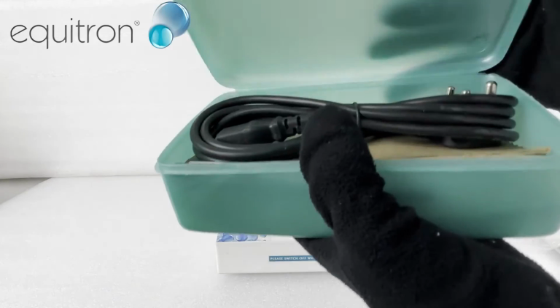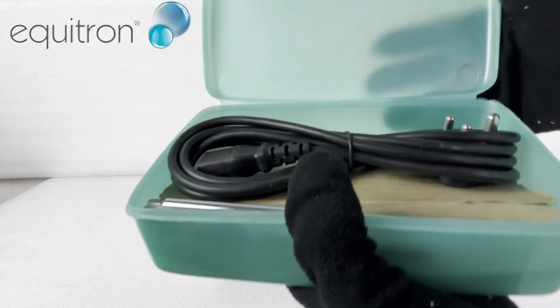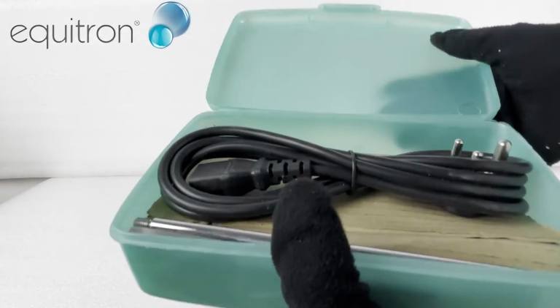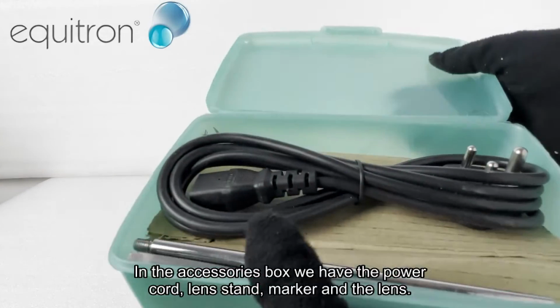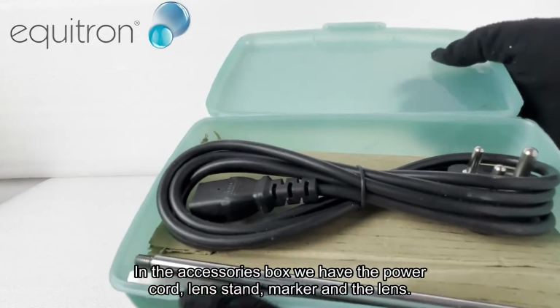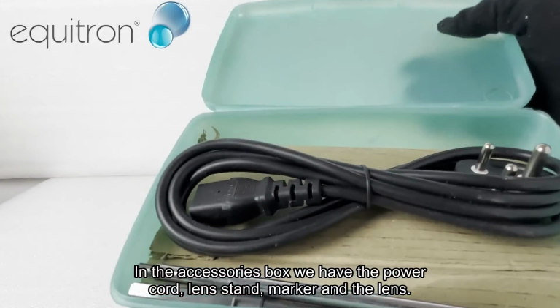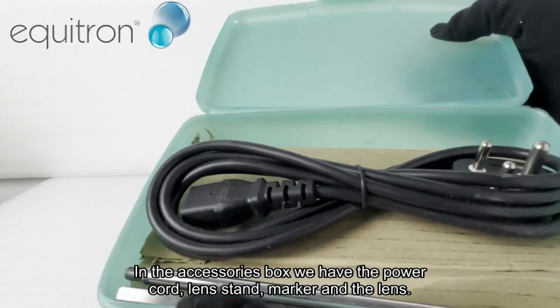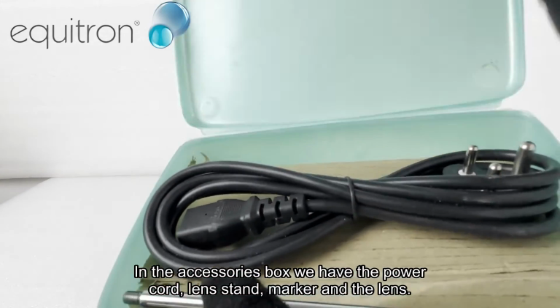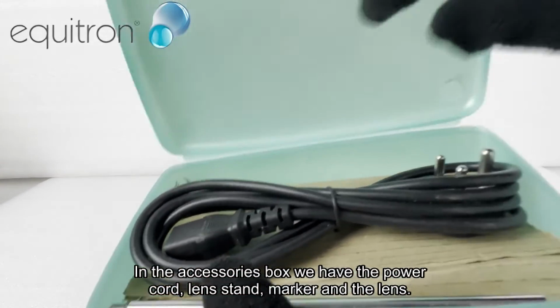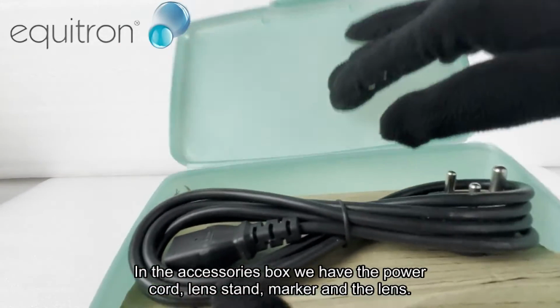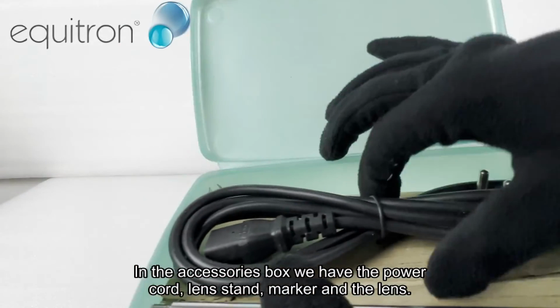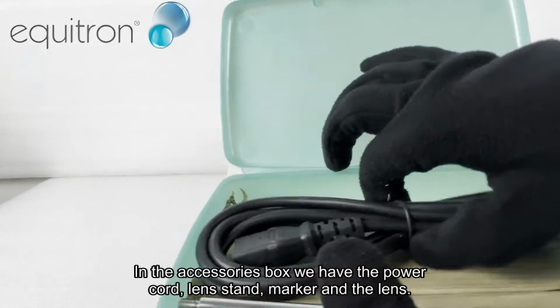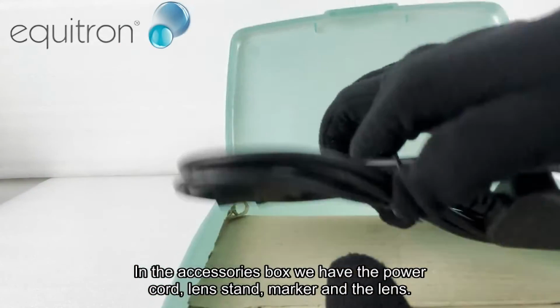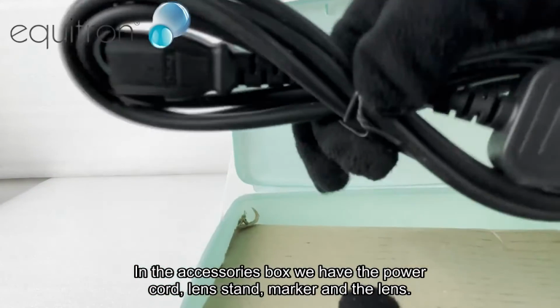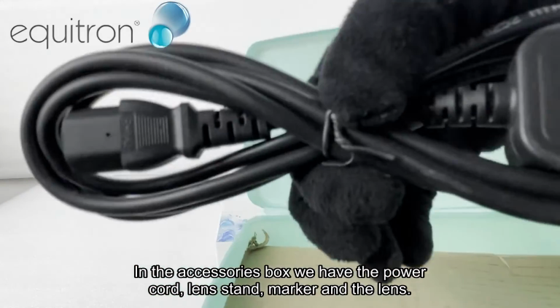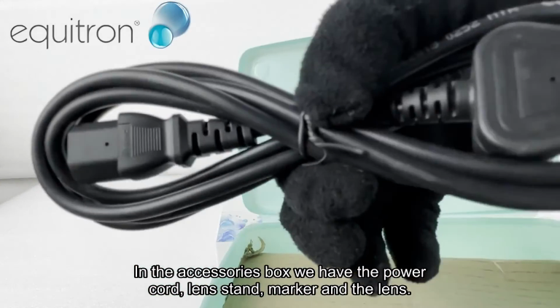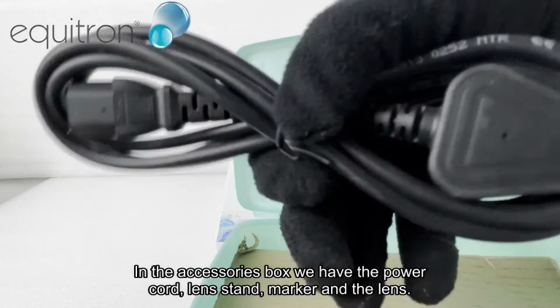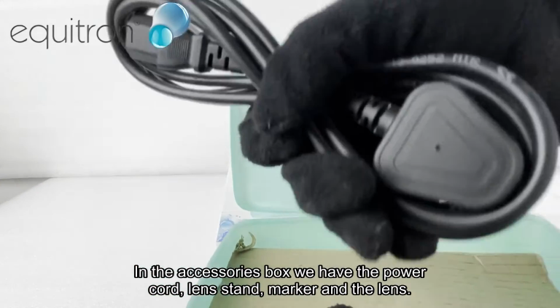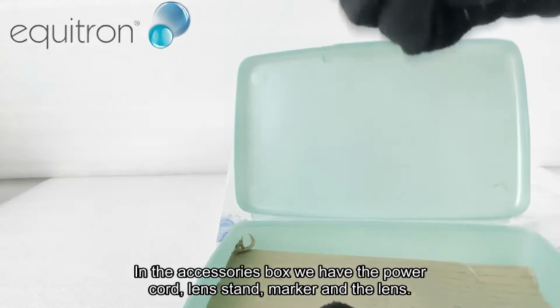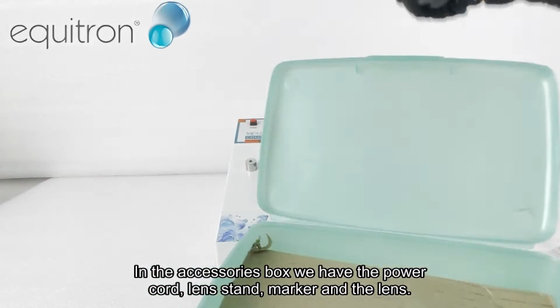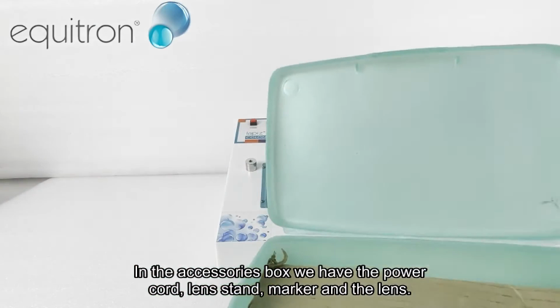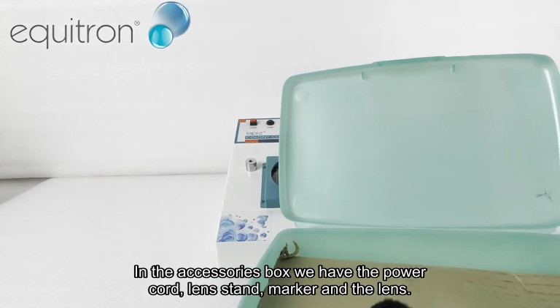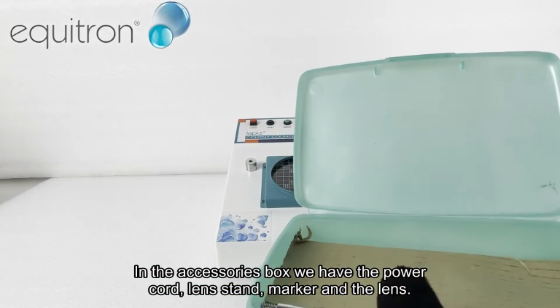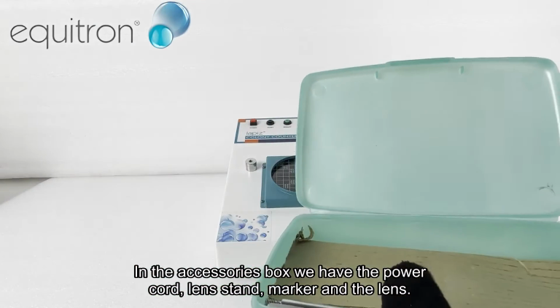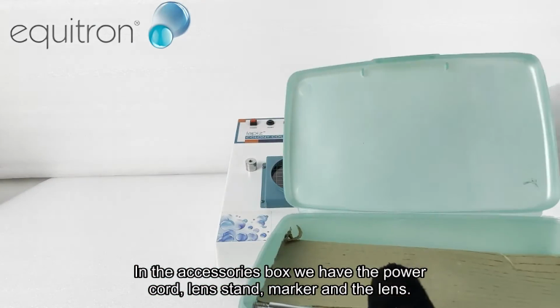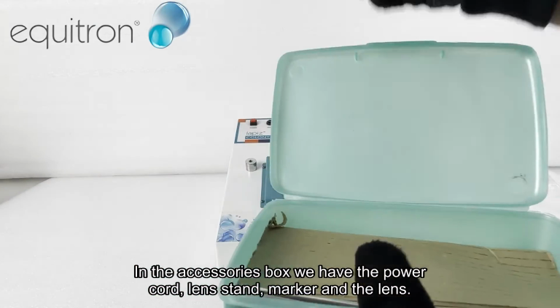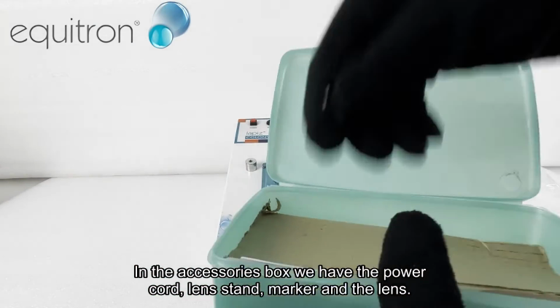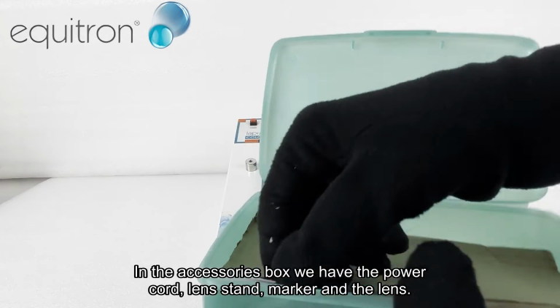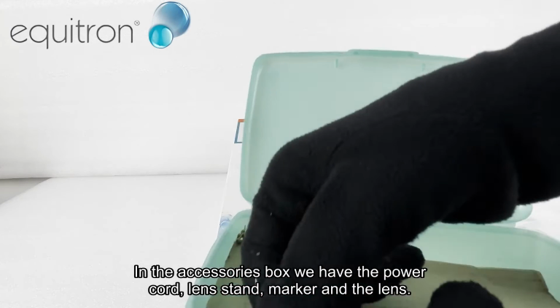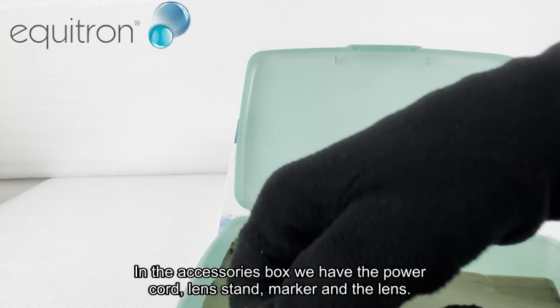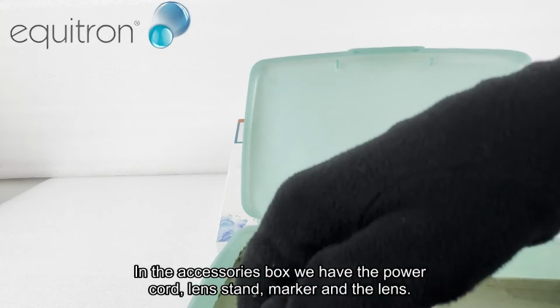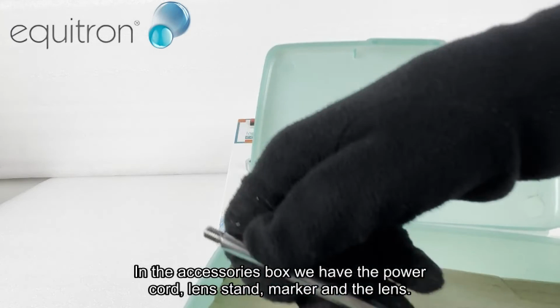In the accessories box we have the power cord, lens stand, marker, and the lens.